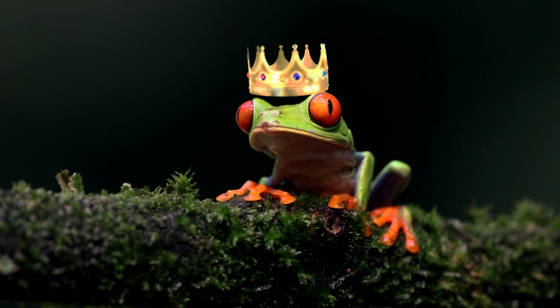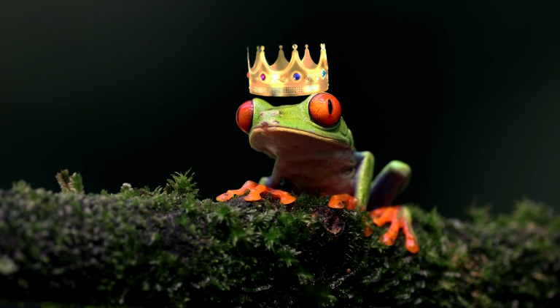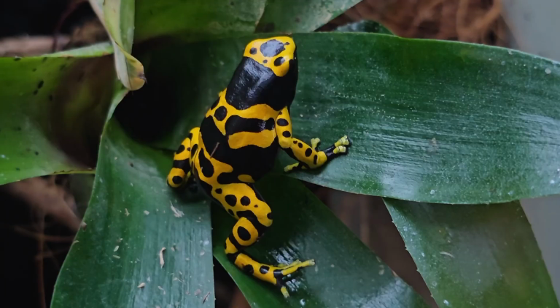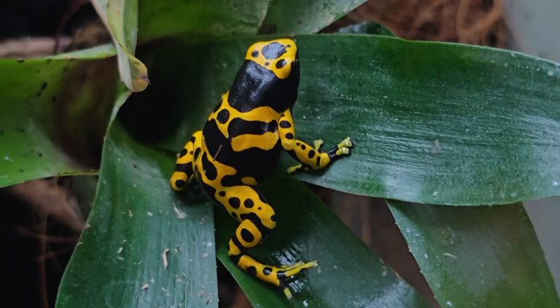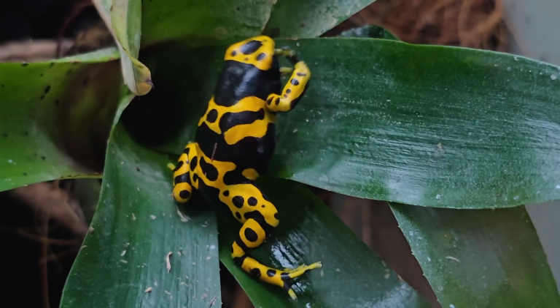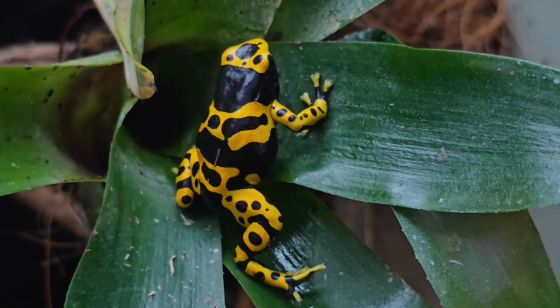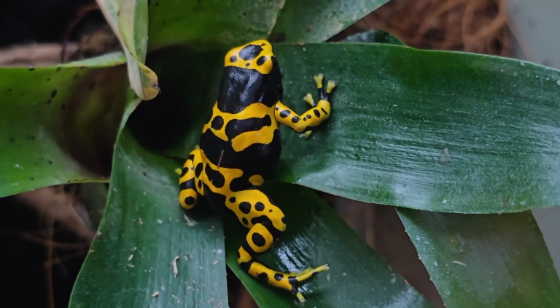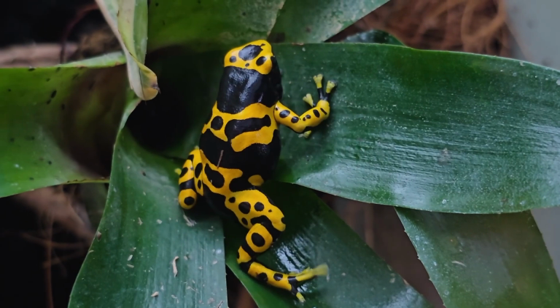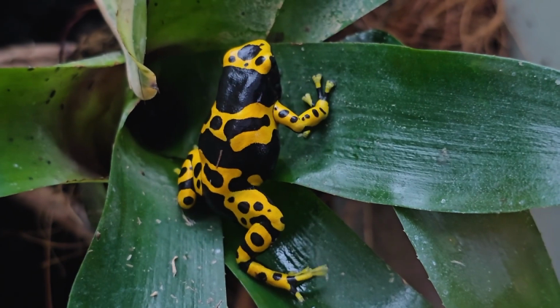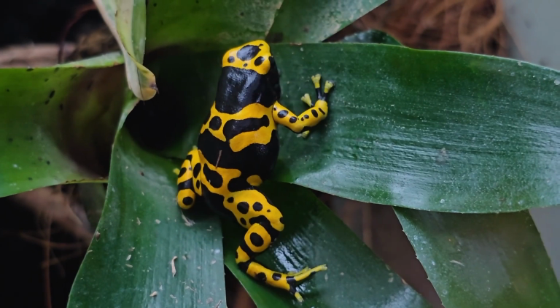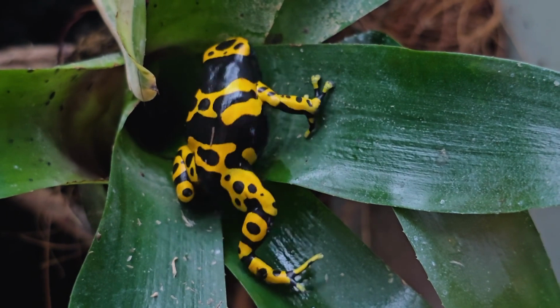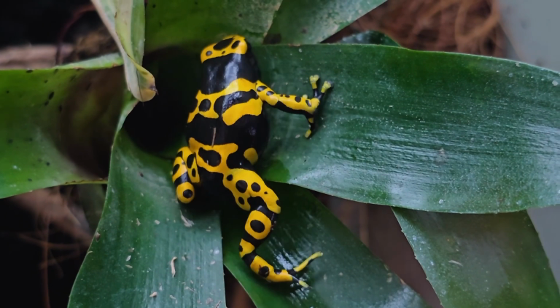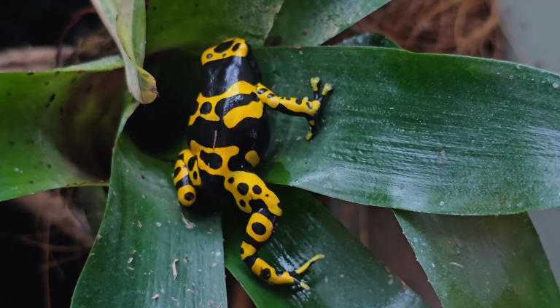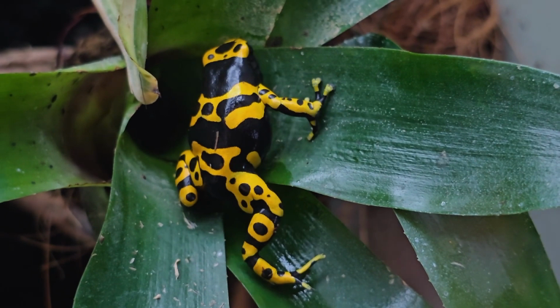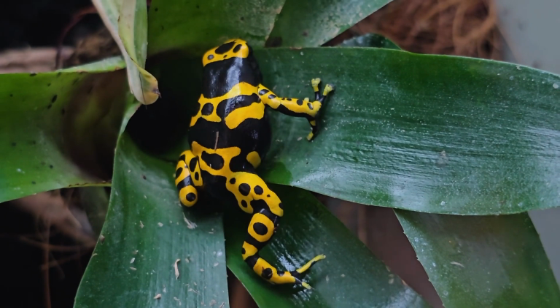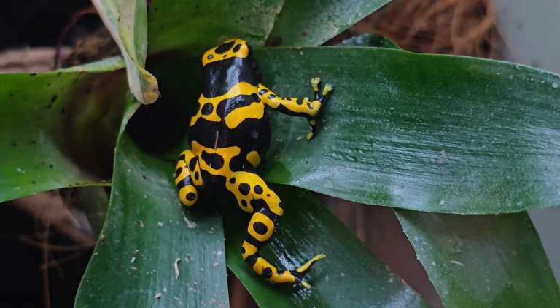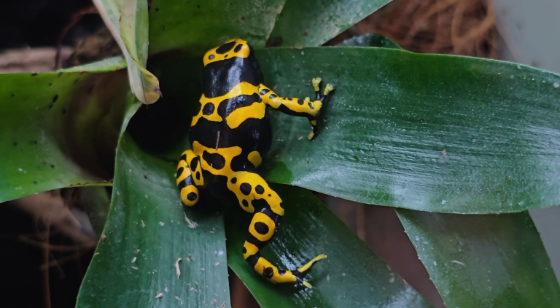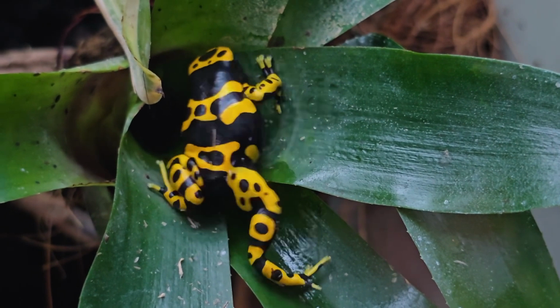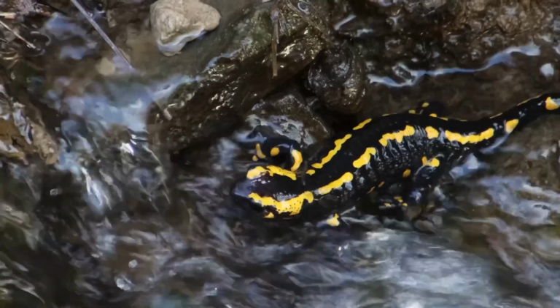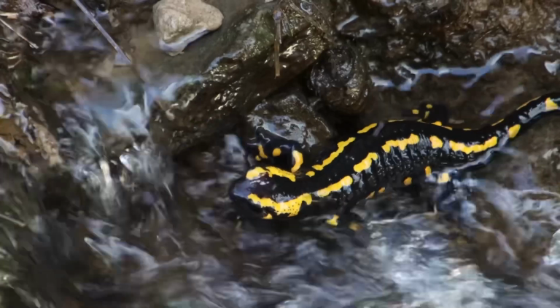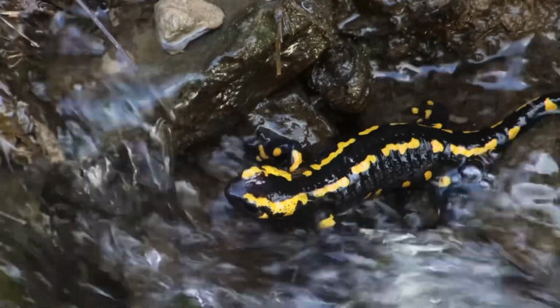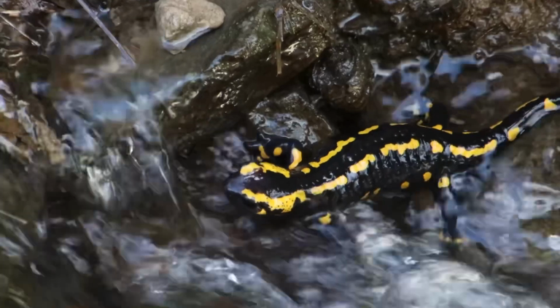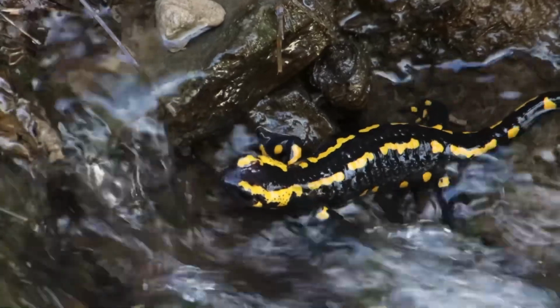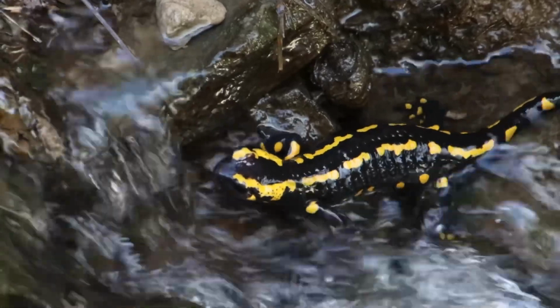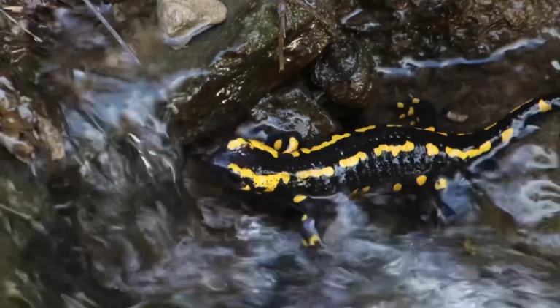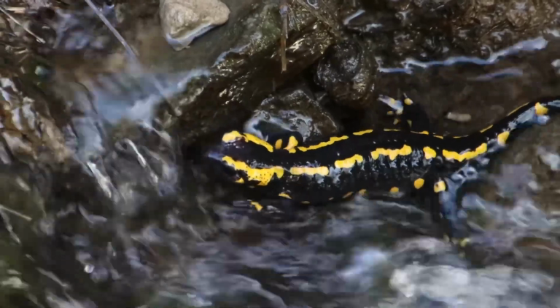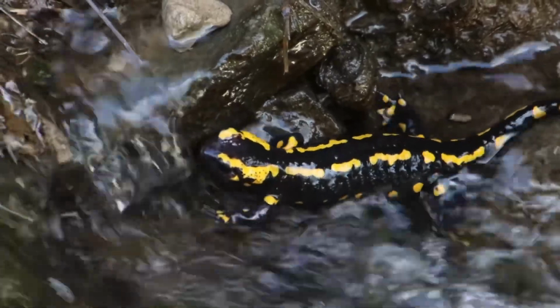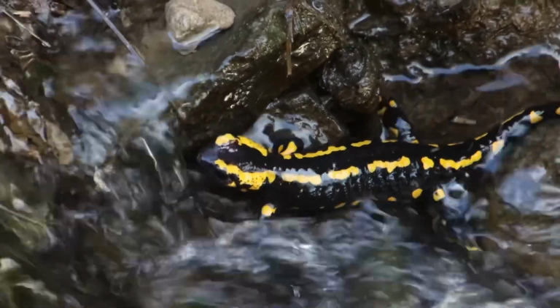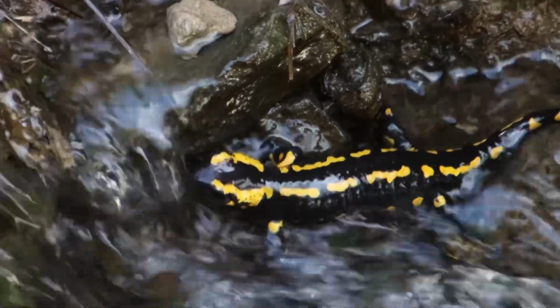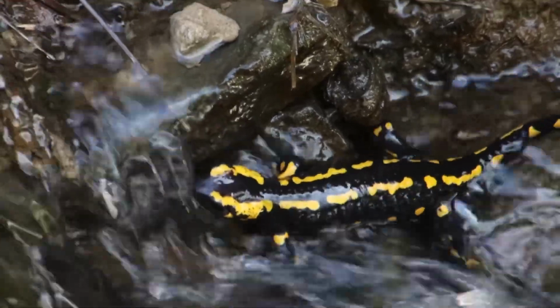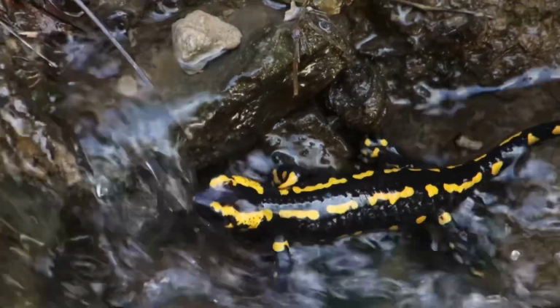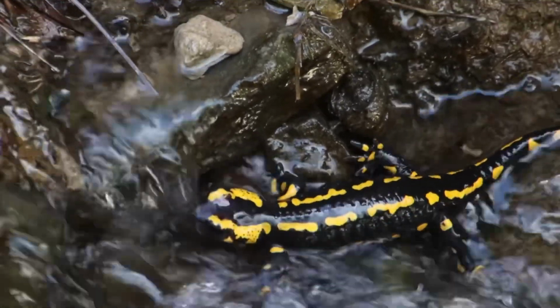Here are seven amphibians that live comfortably in a 20 gallon enclosure. Let's get into it.